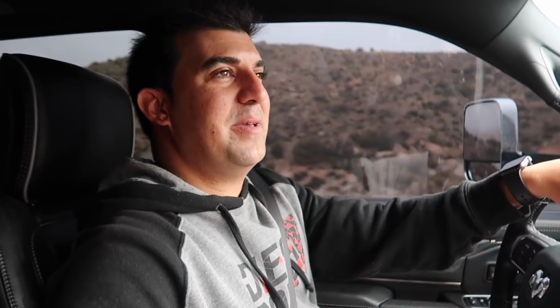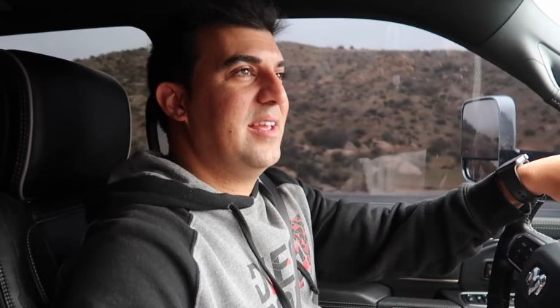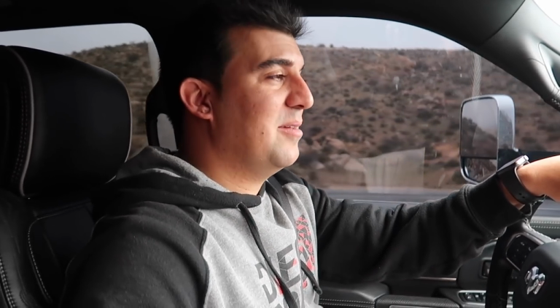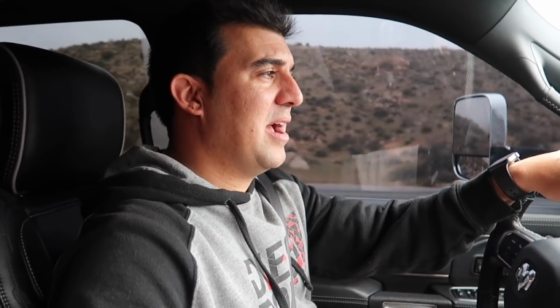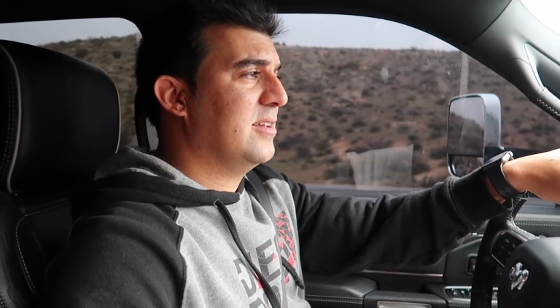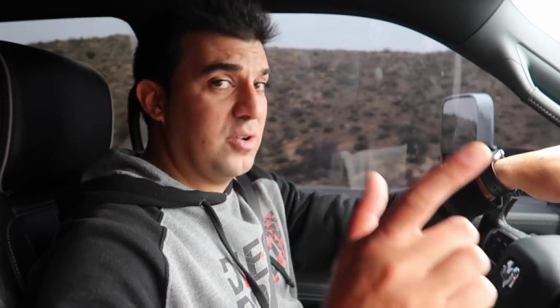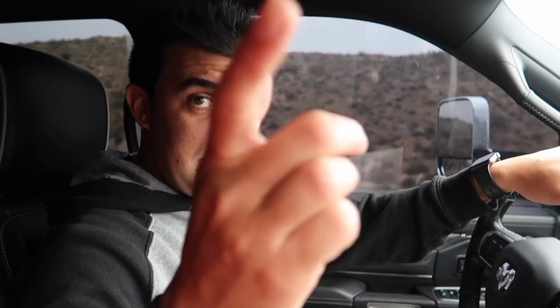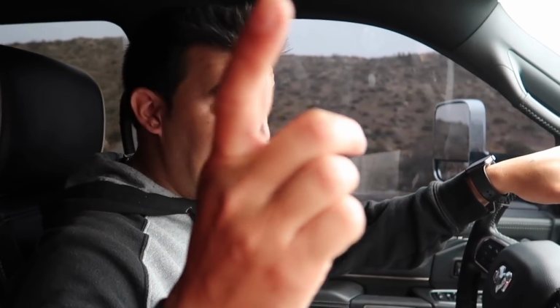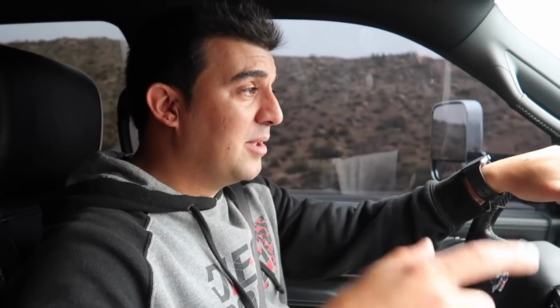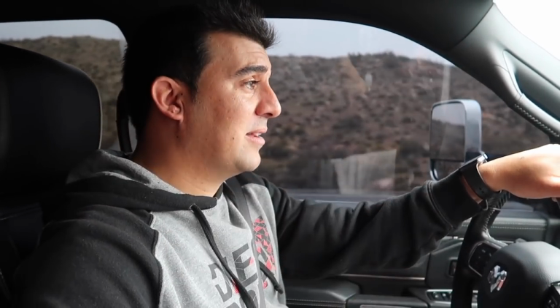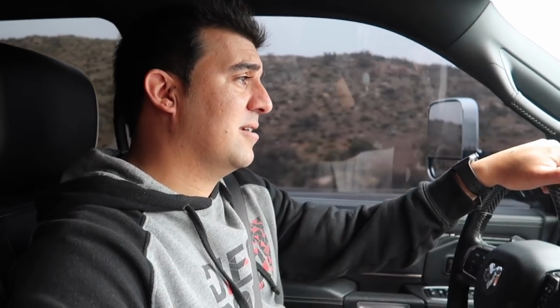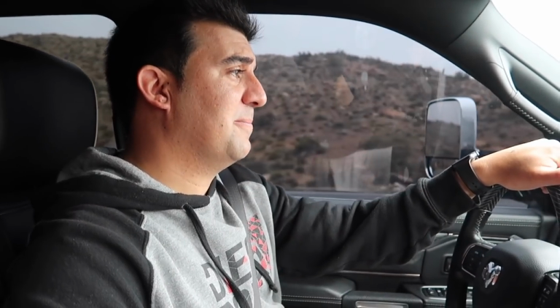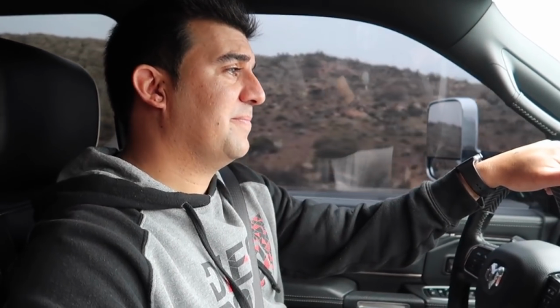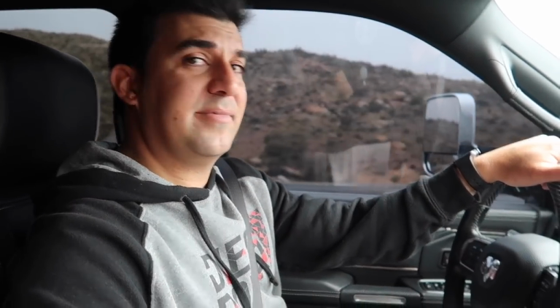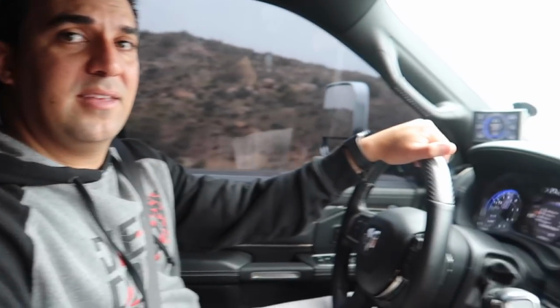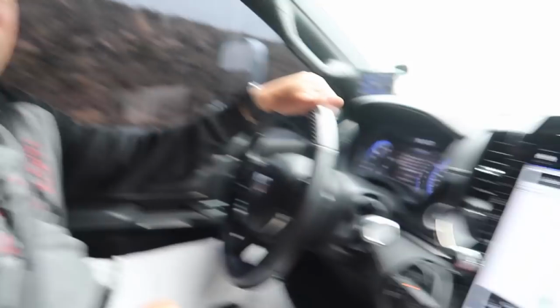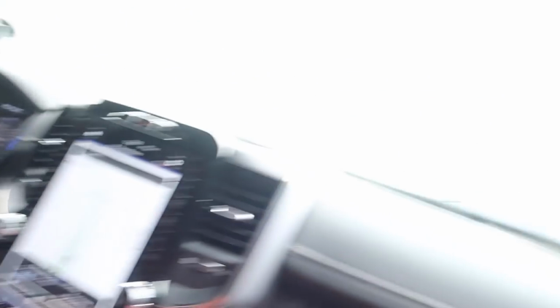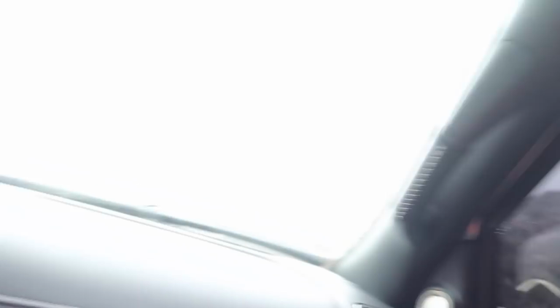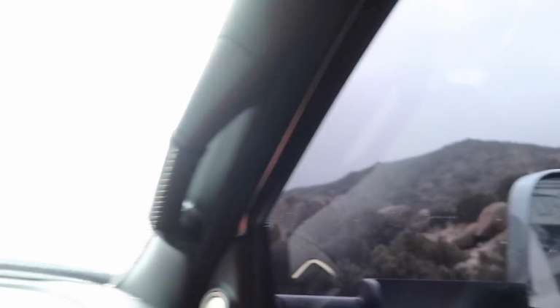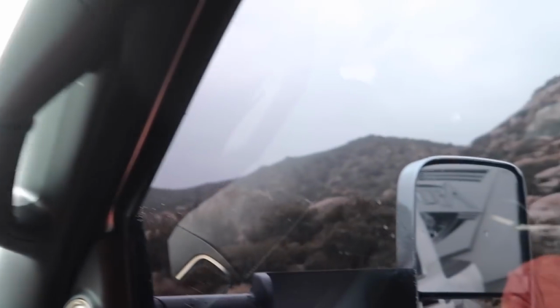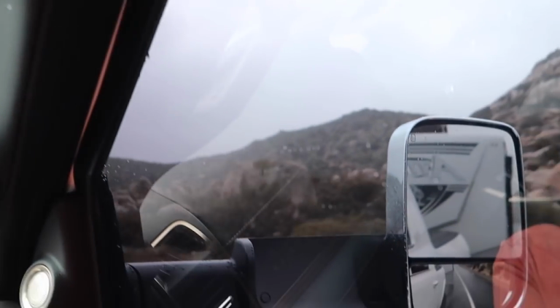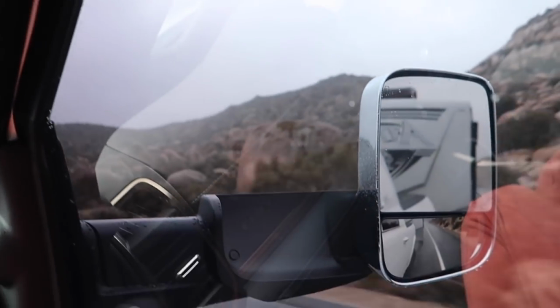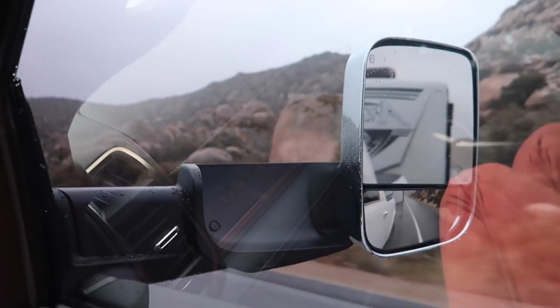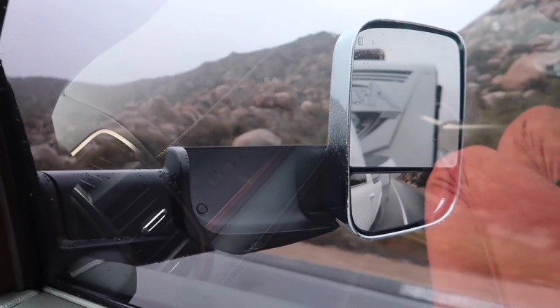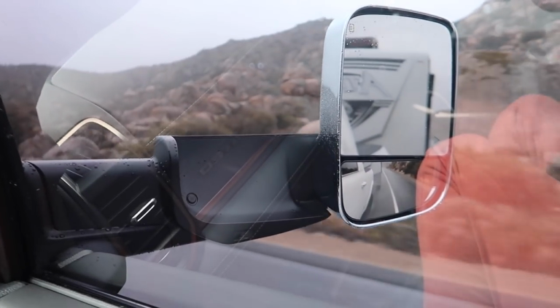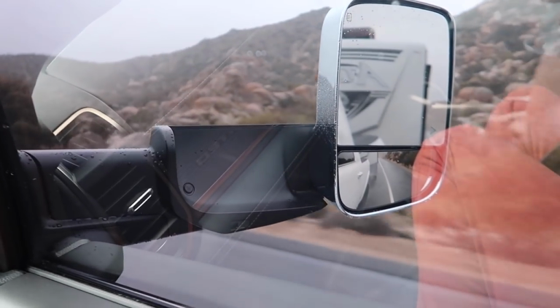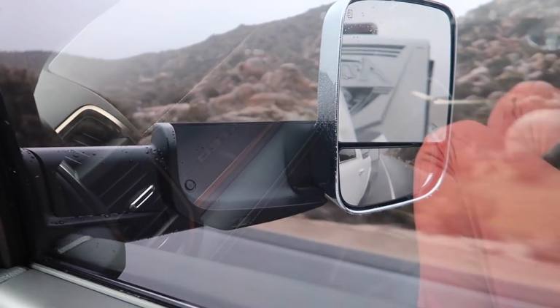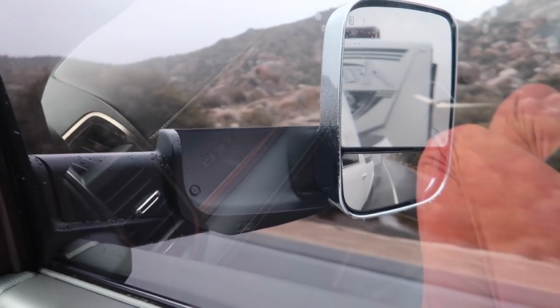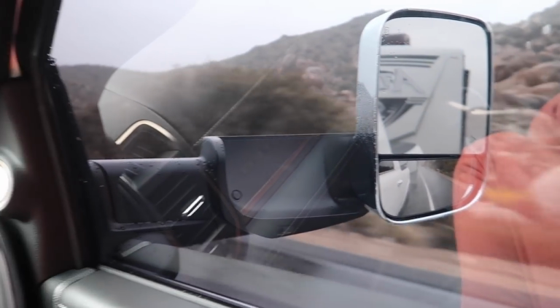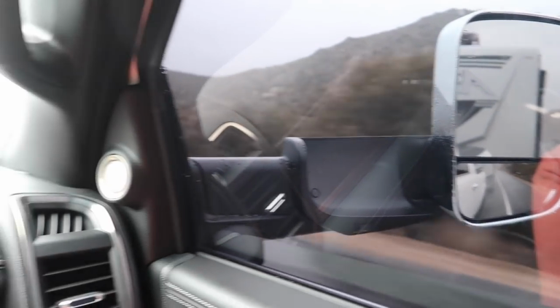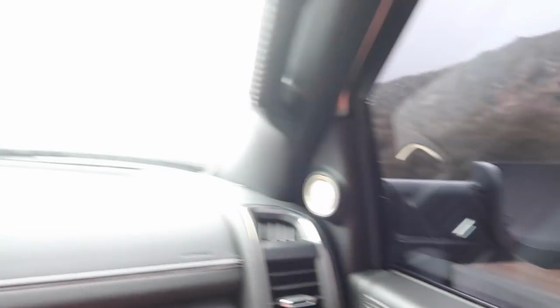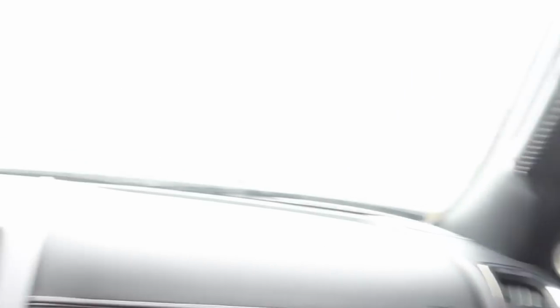Alright guys, we got the big ding ding behind us - big ding ding 2.0 back there.